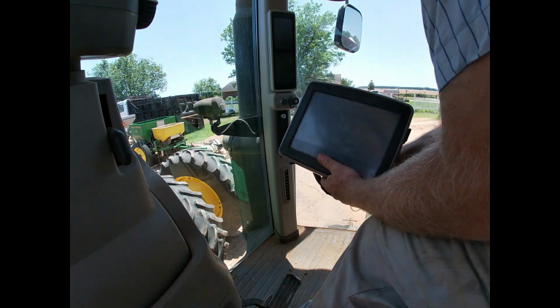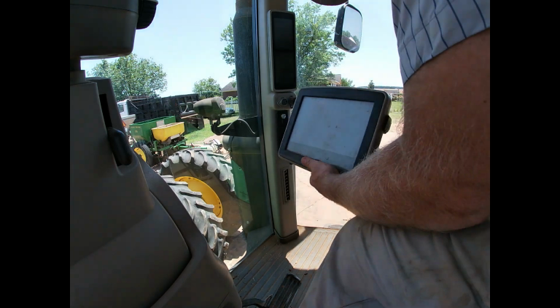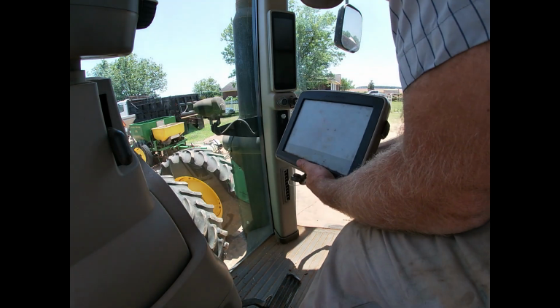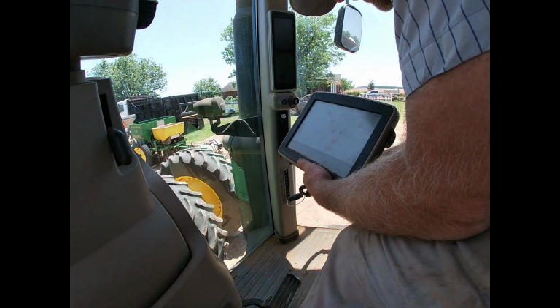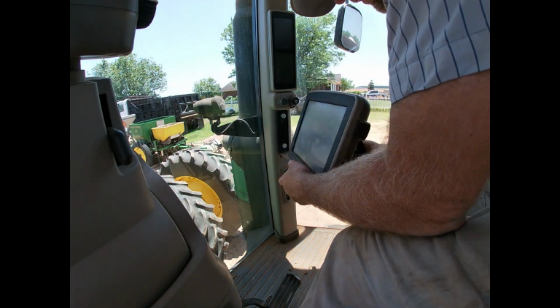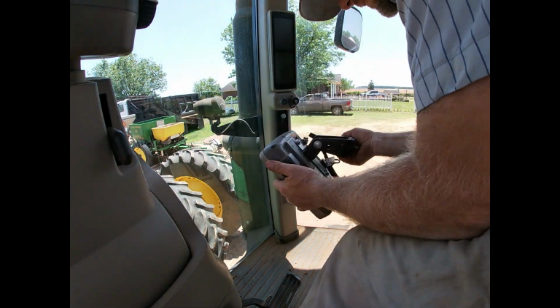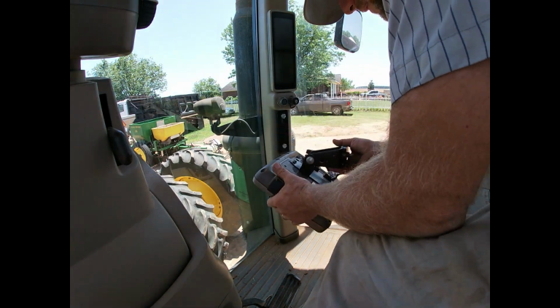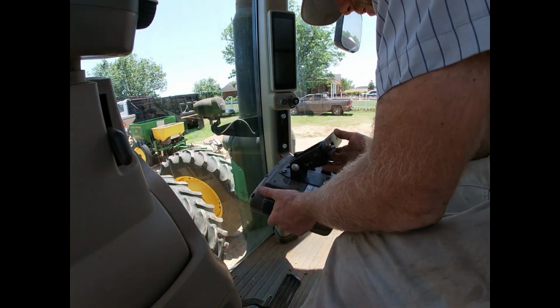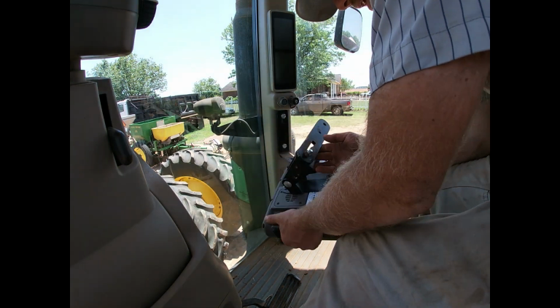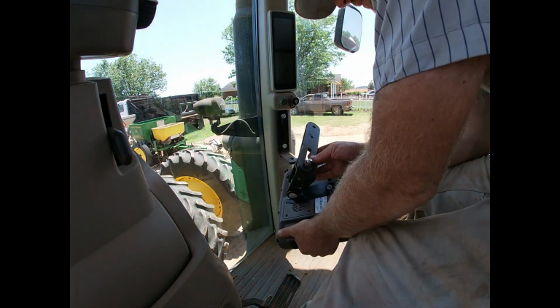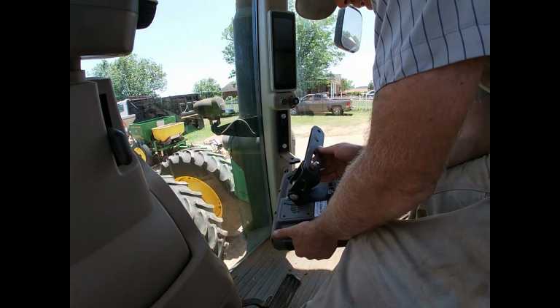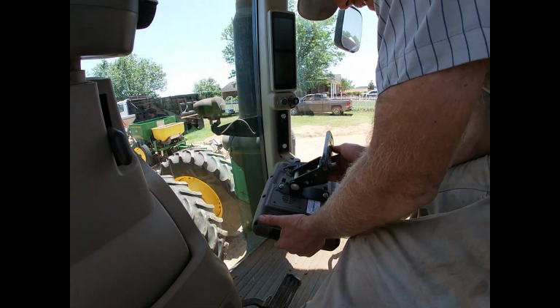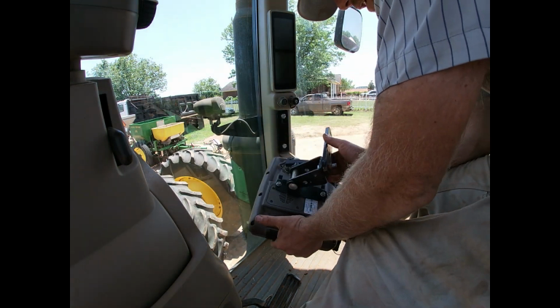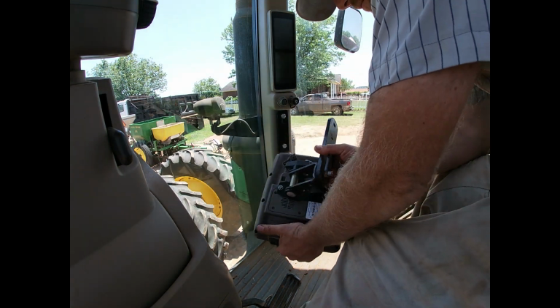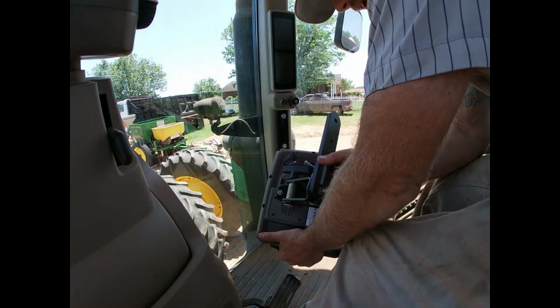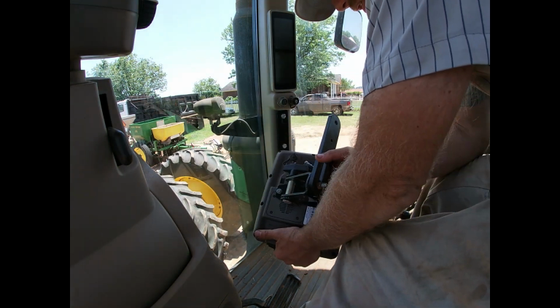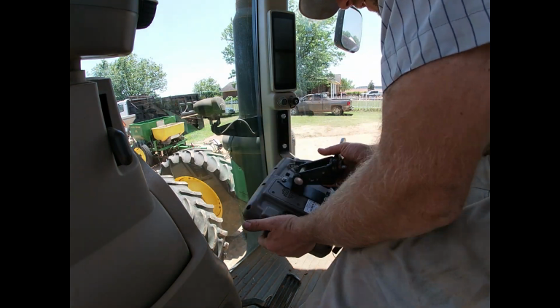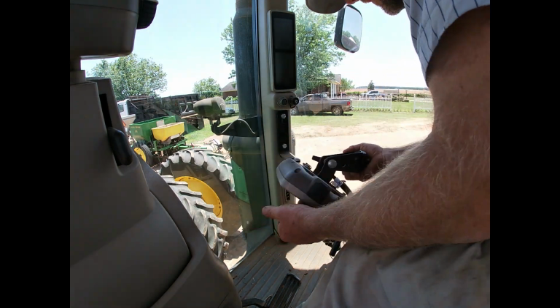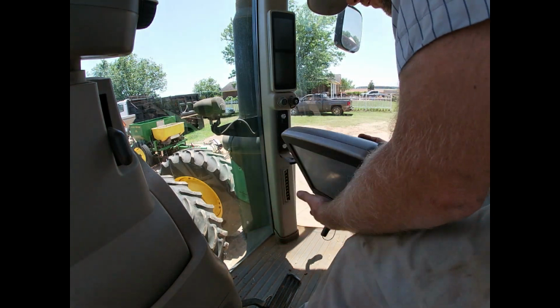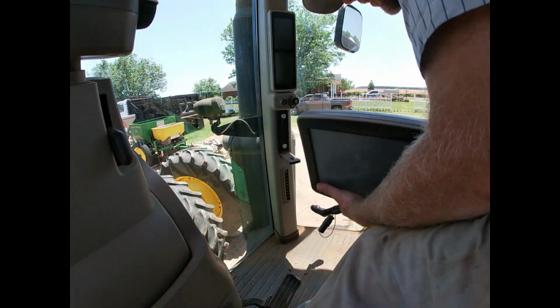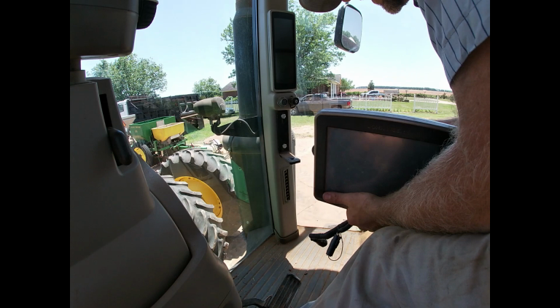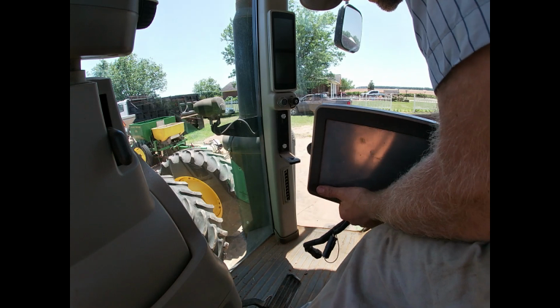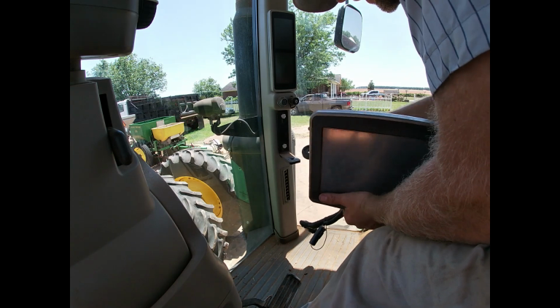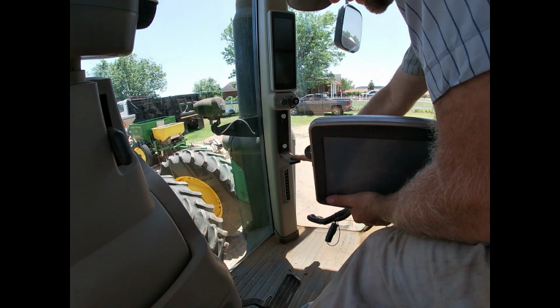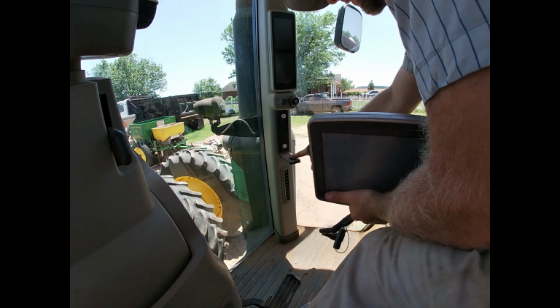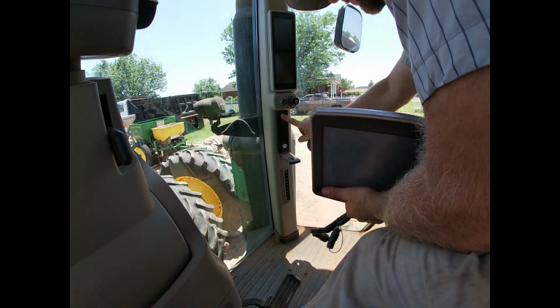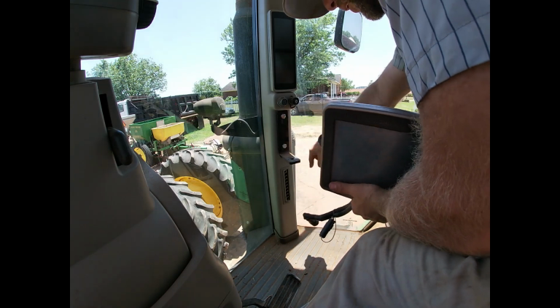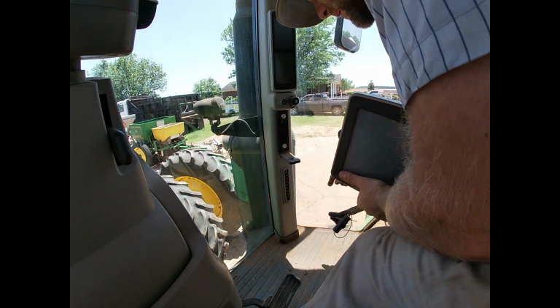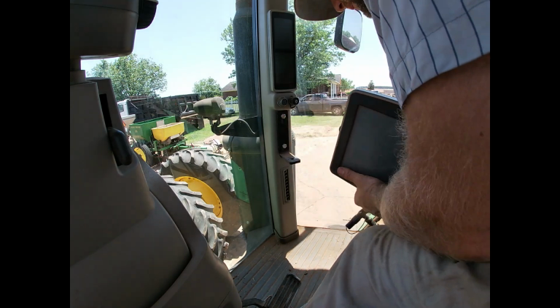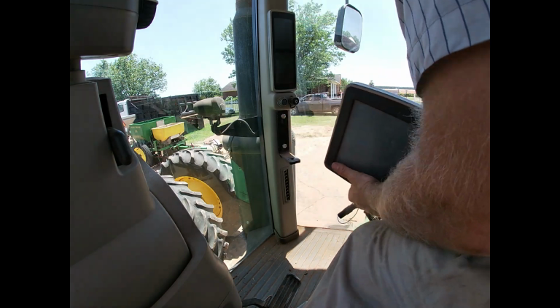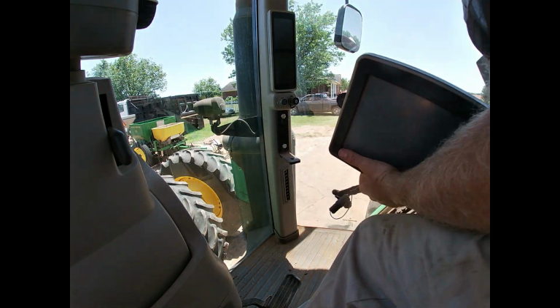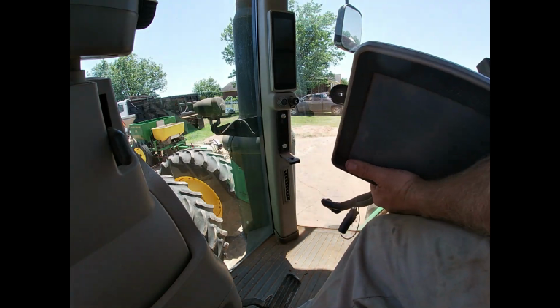My screen here already has a bracket mounted on it. We're just going to mate this bracket to the brackets in the tractor. There we go.